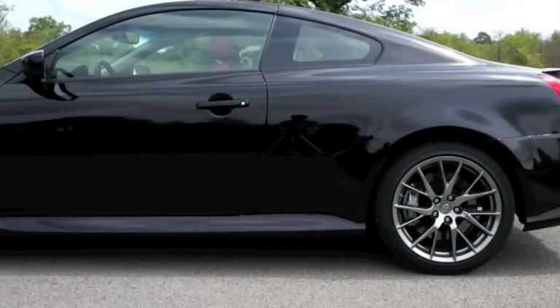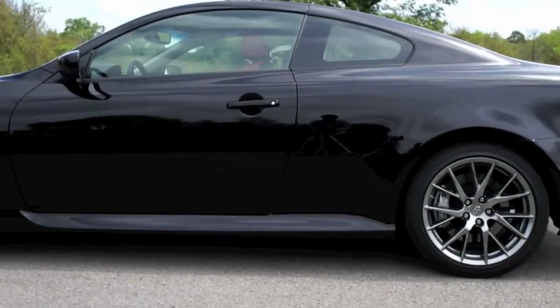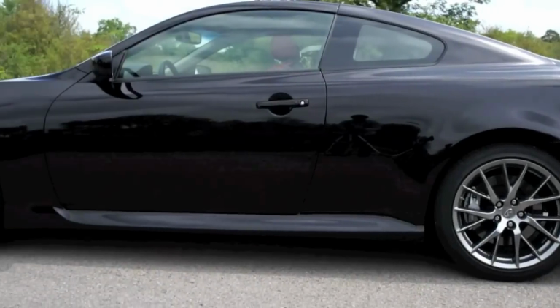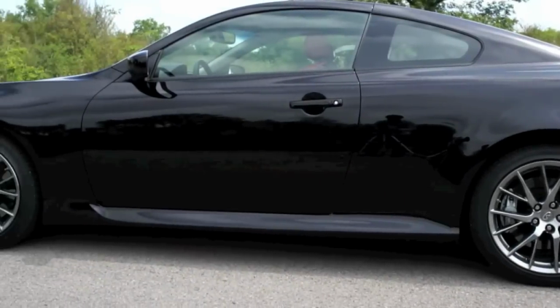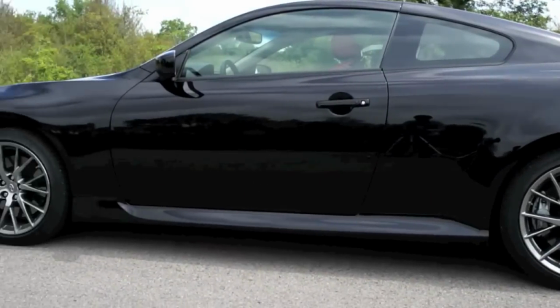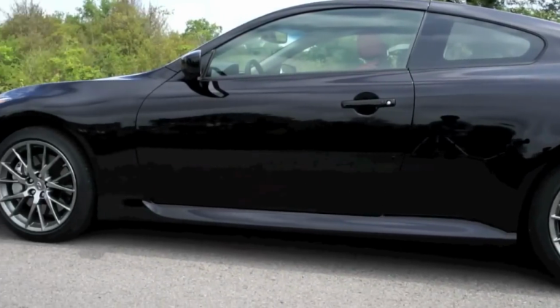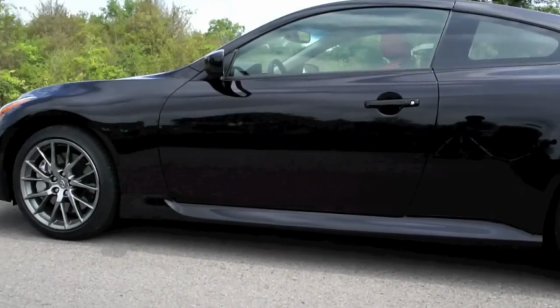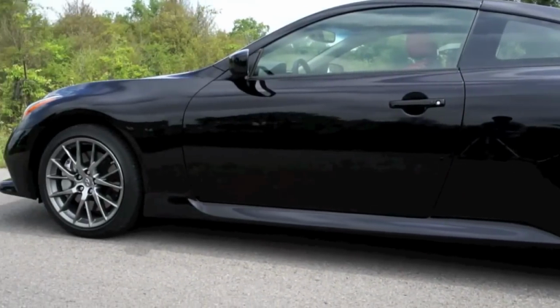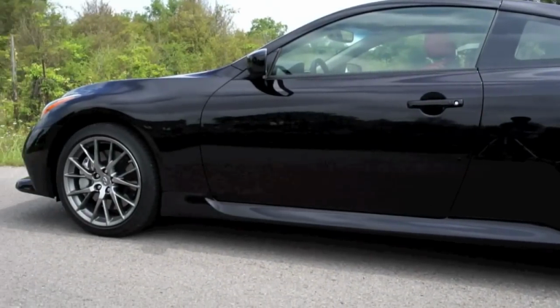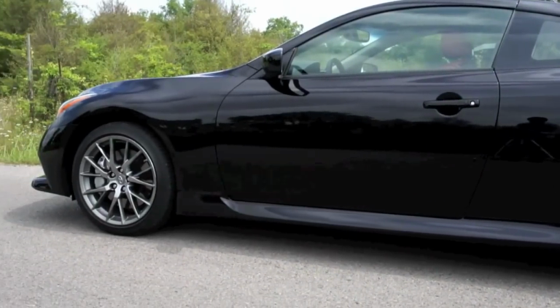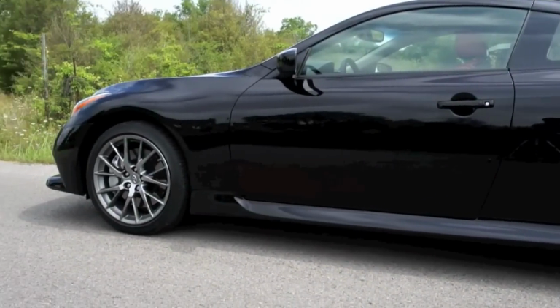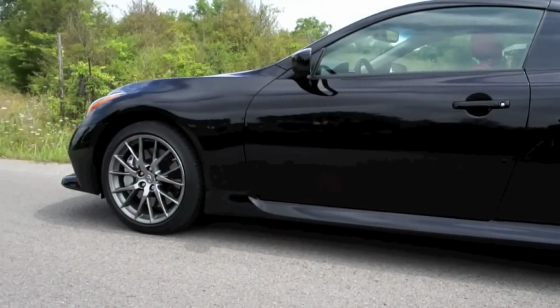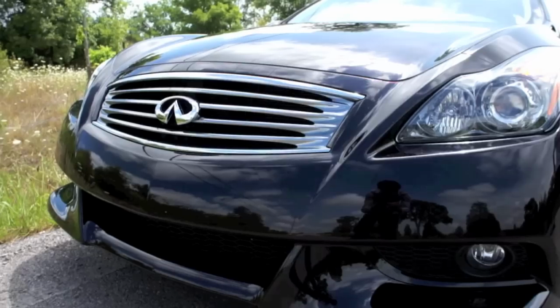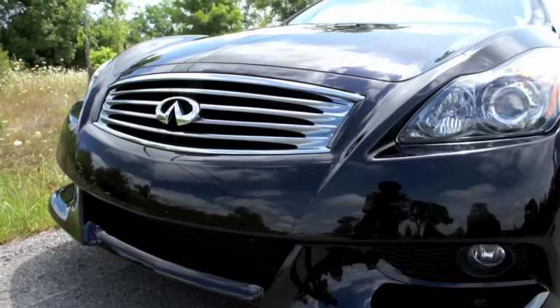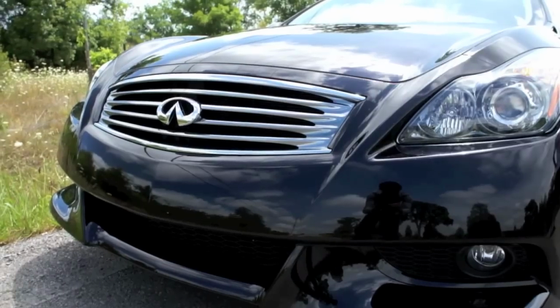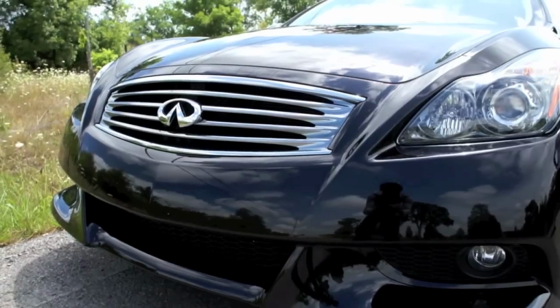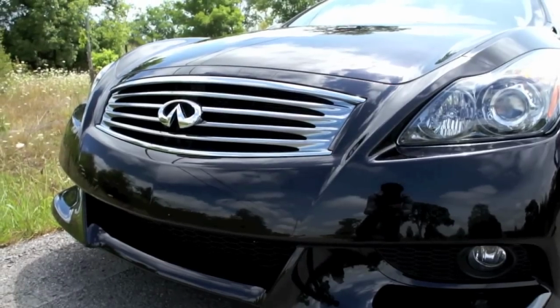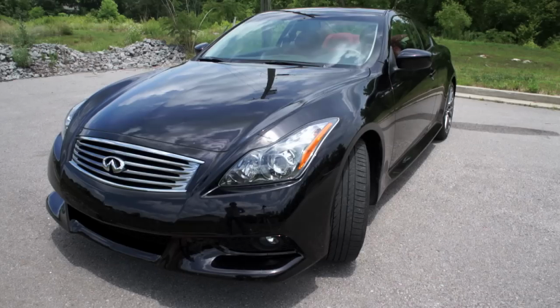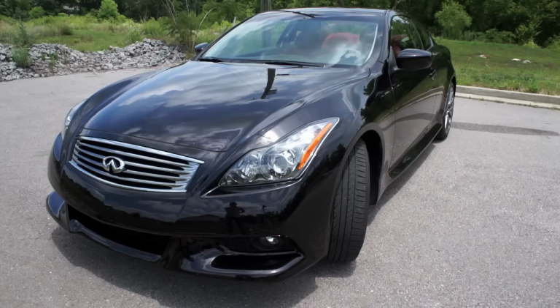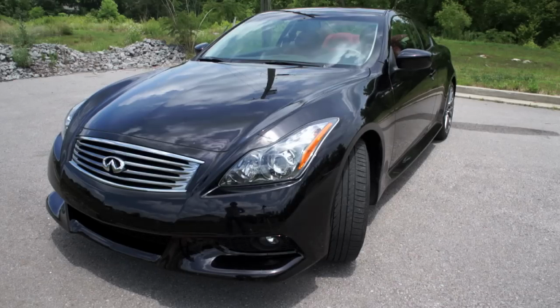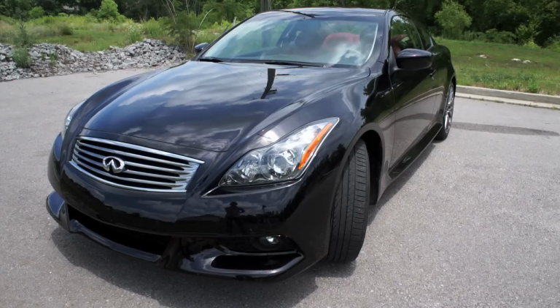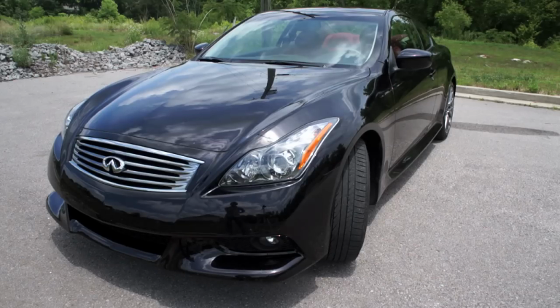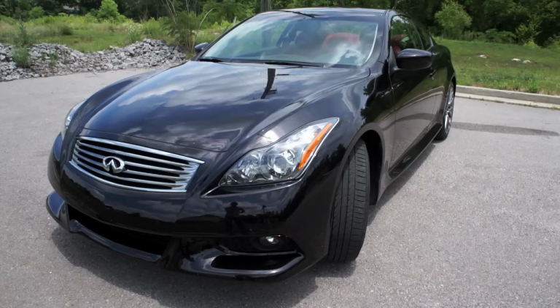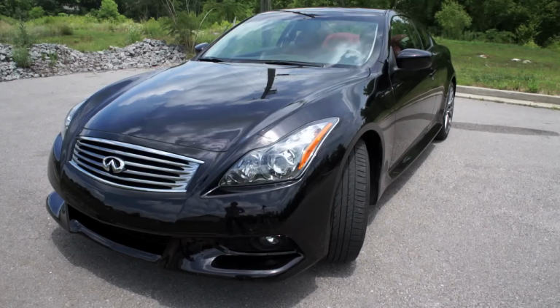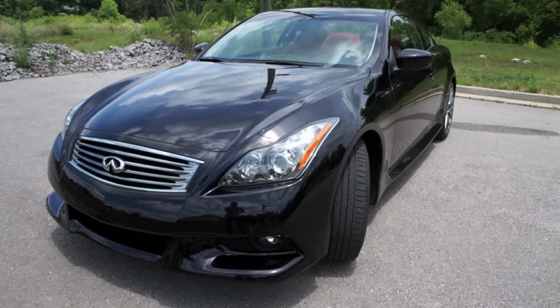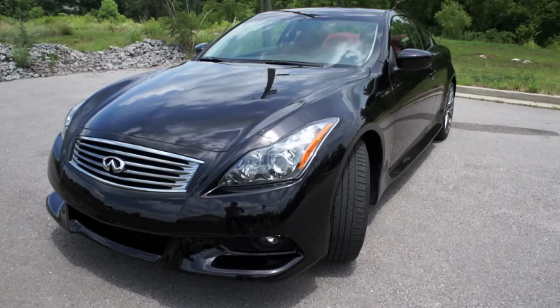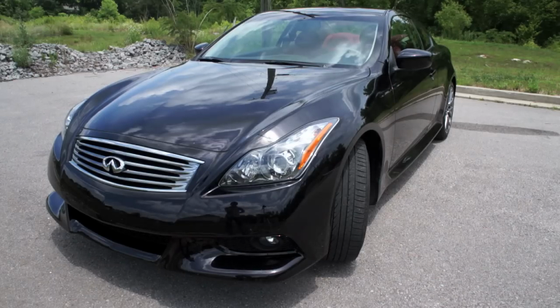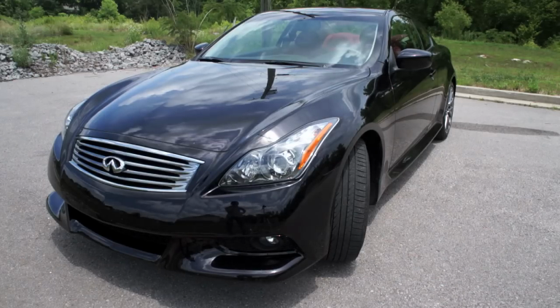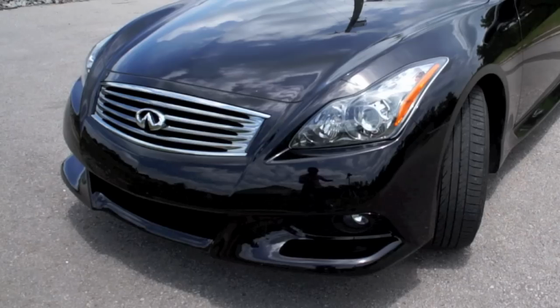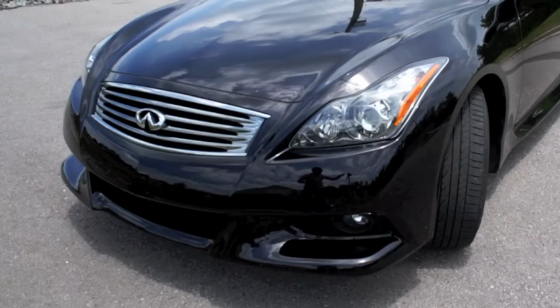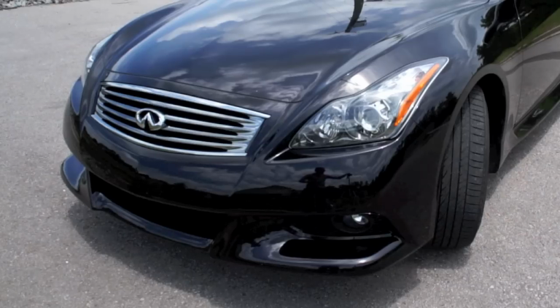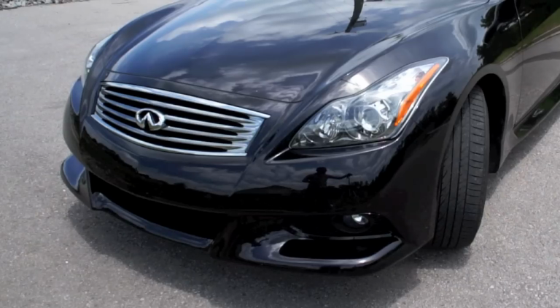If this car was entered in a beauty pageant, it would definitely win number one. It looks absolutely great.